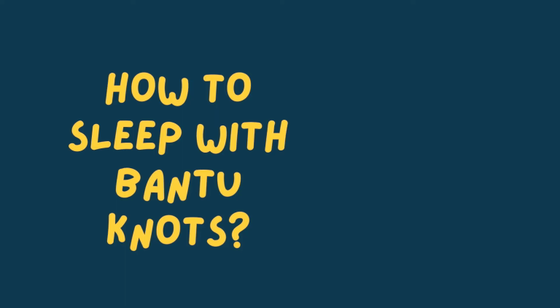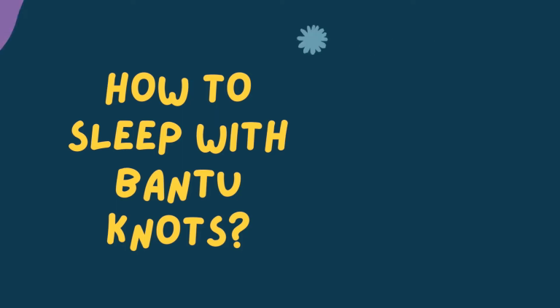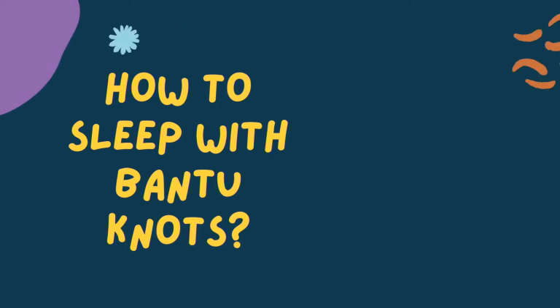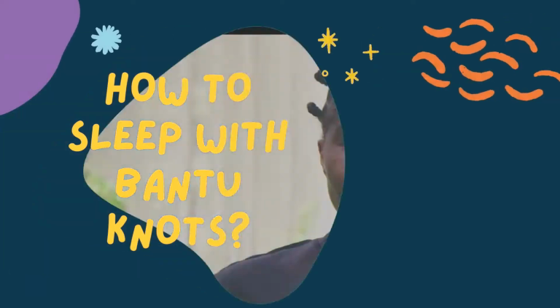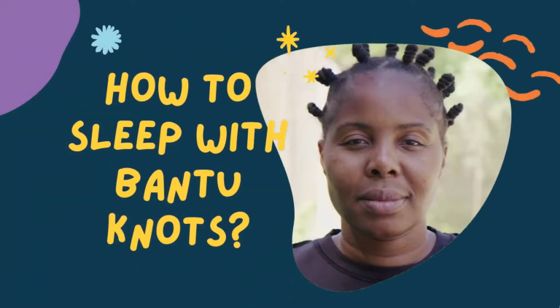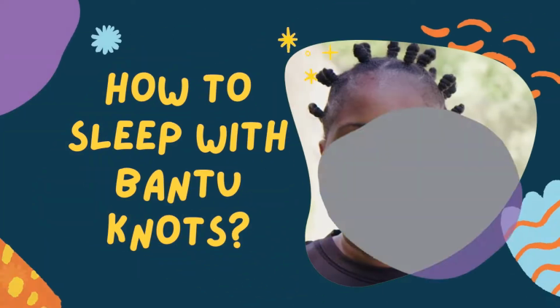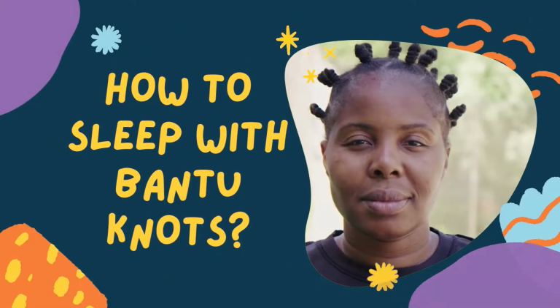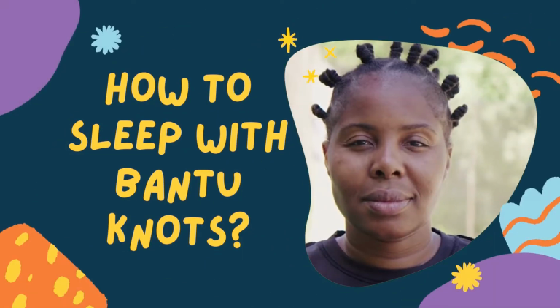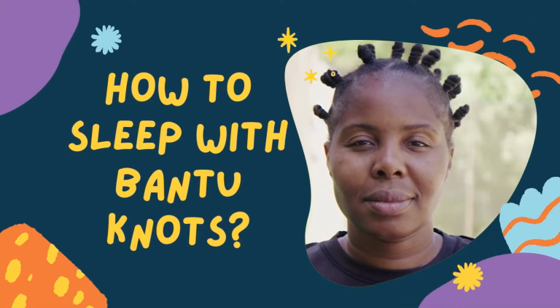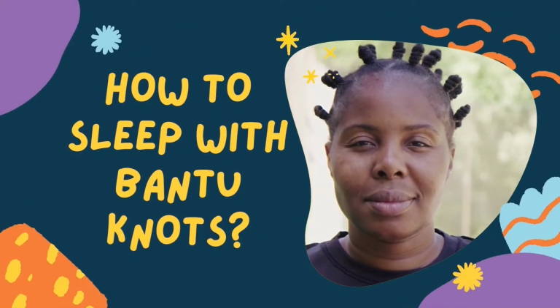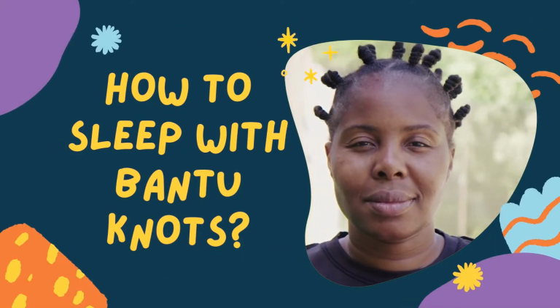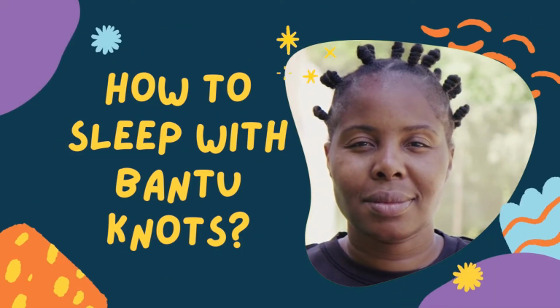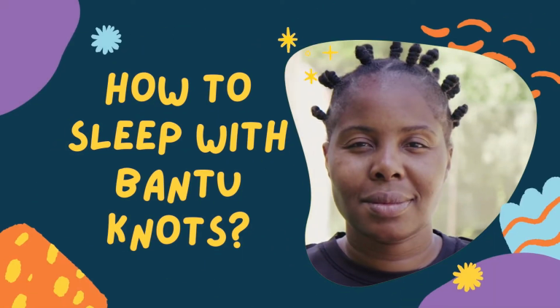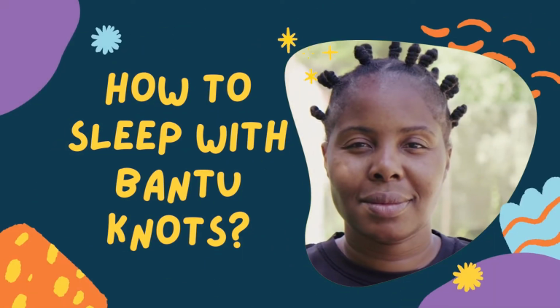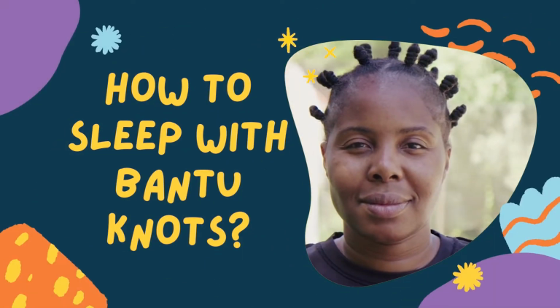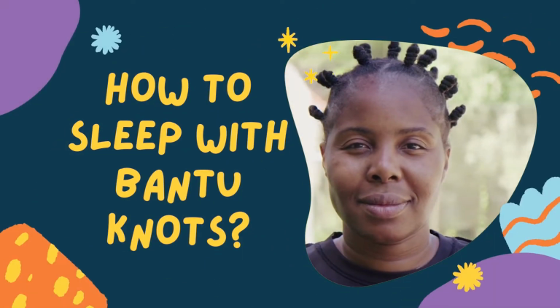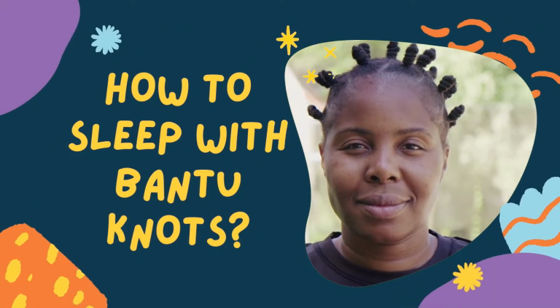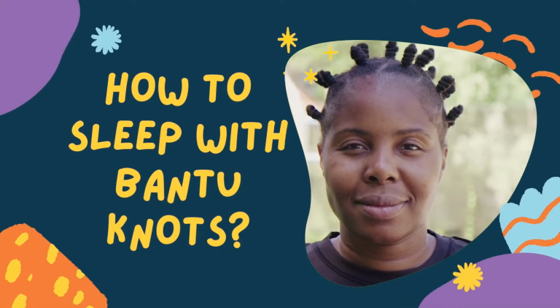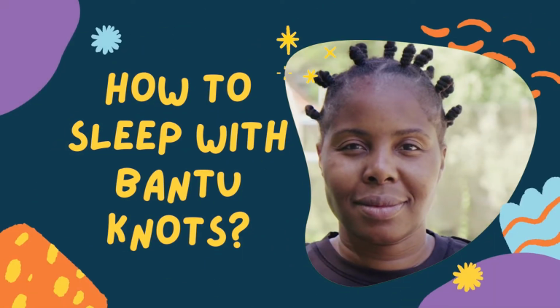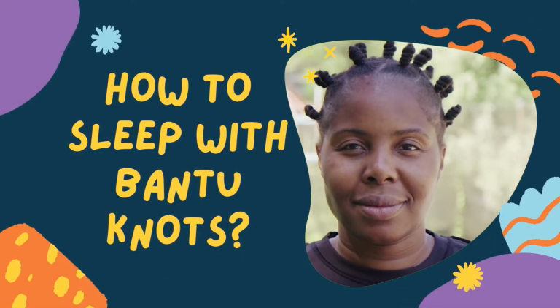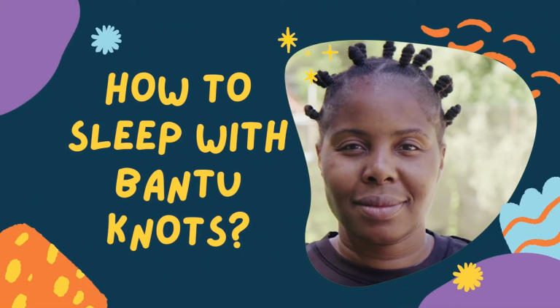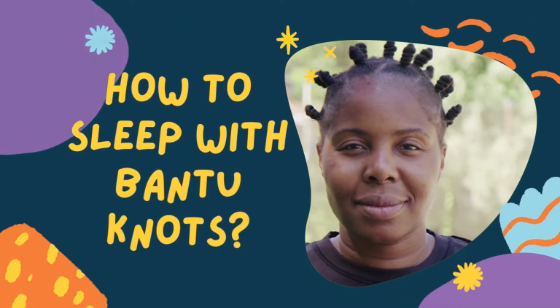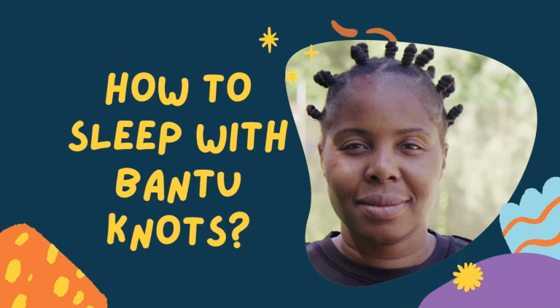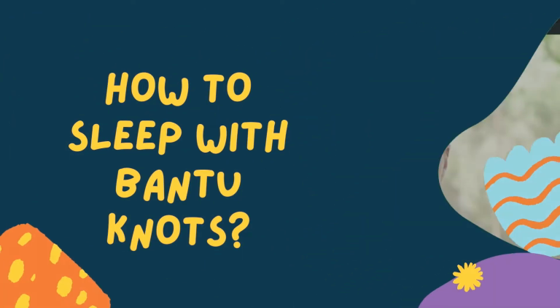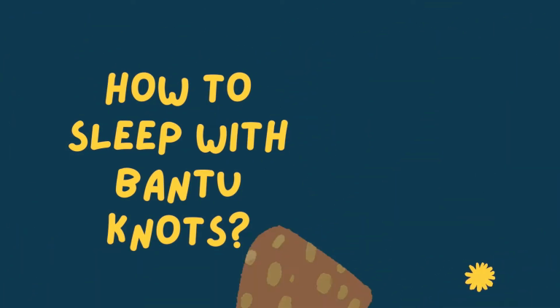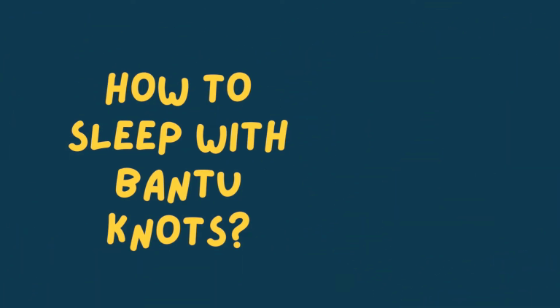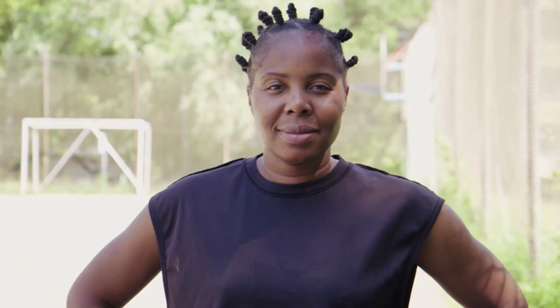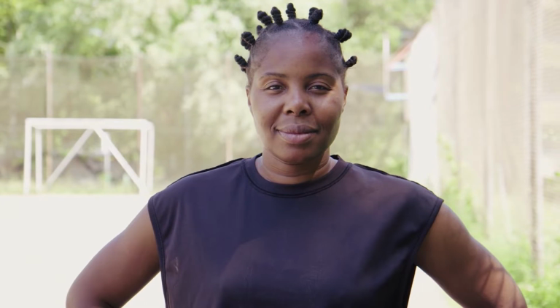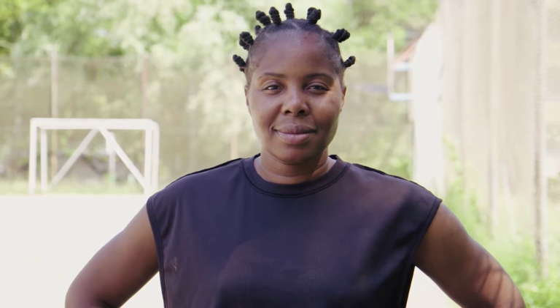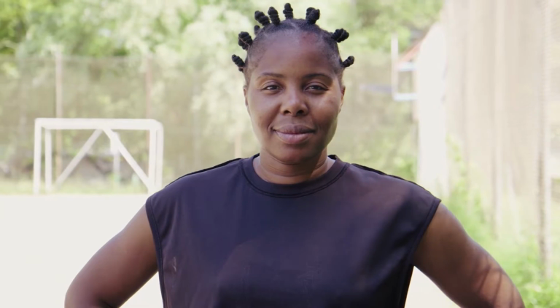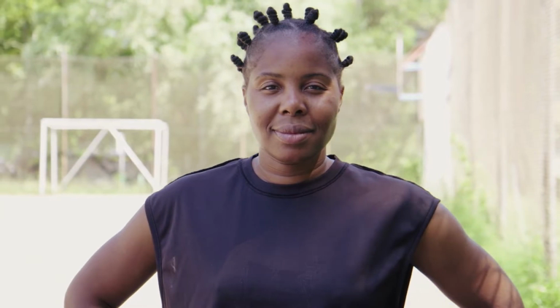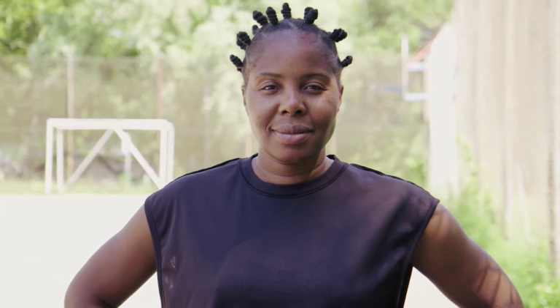How to sleep comfortably with Bantu knots and protect them. Hello, and welcome to our channel. We're happy to have you here.